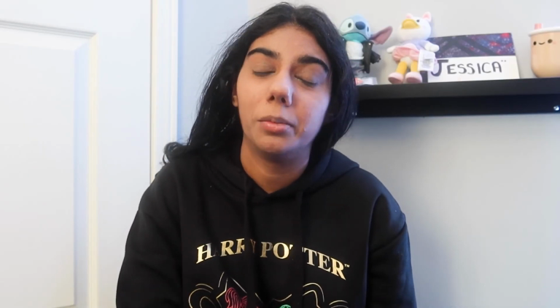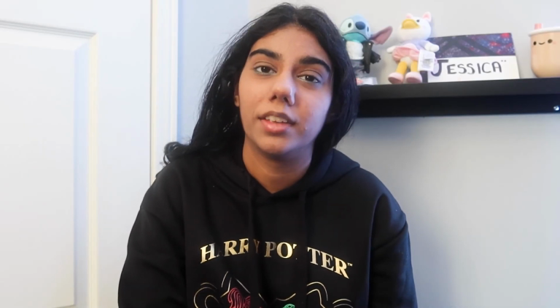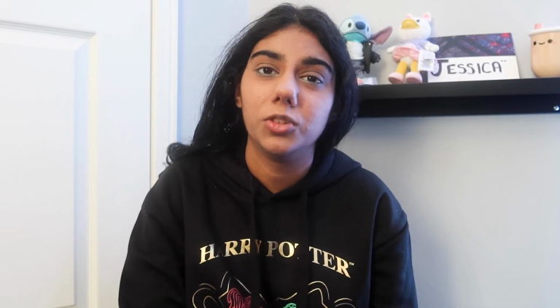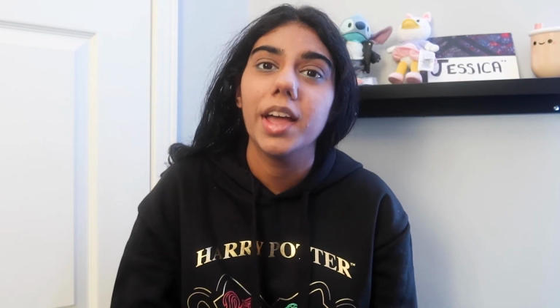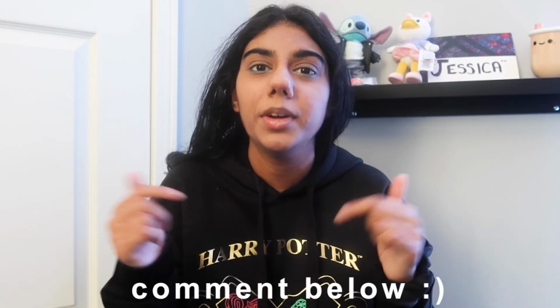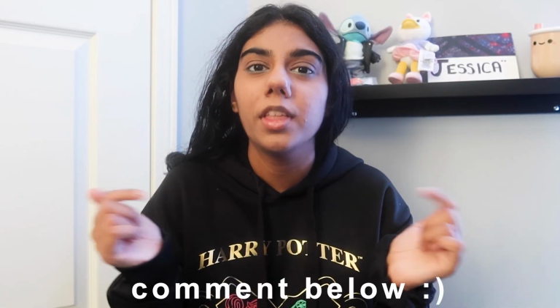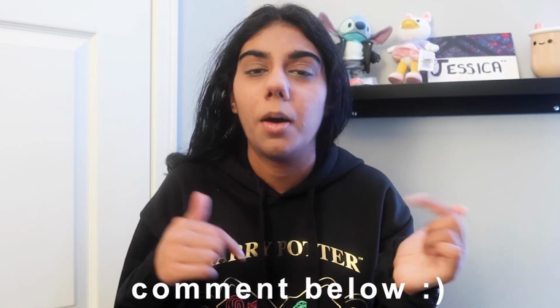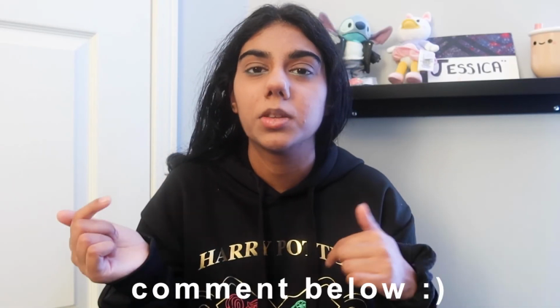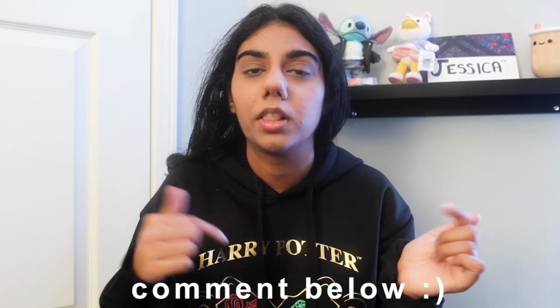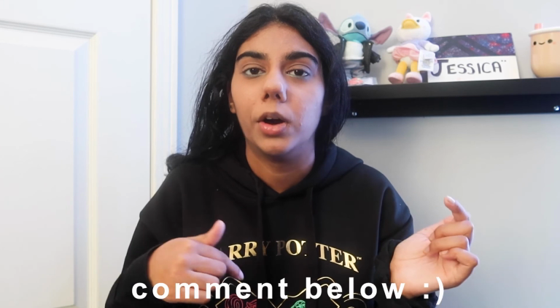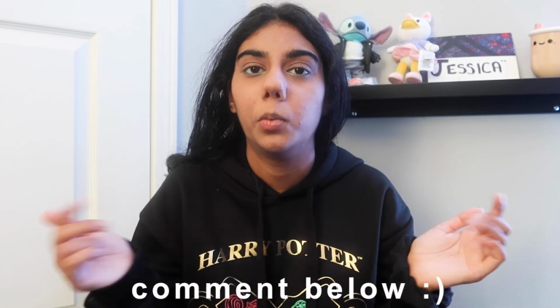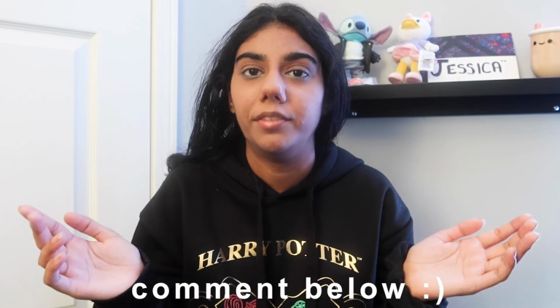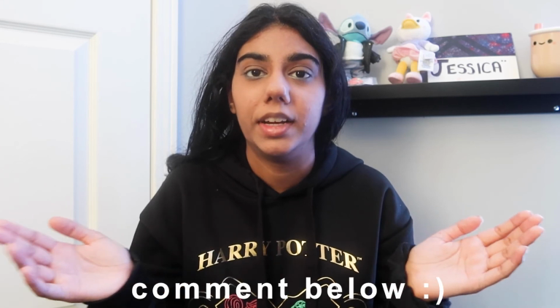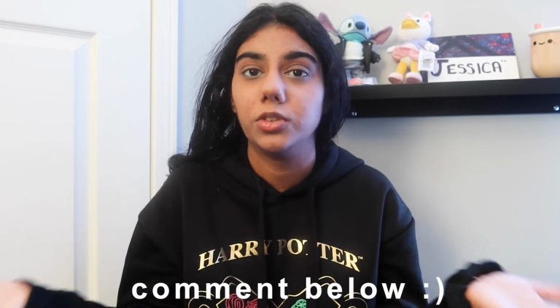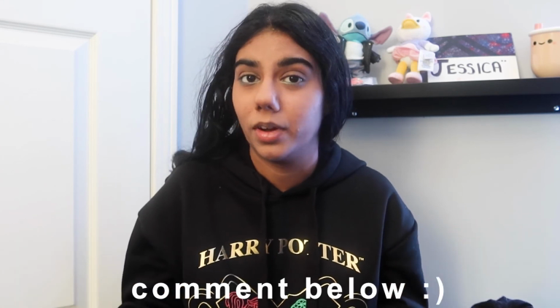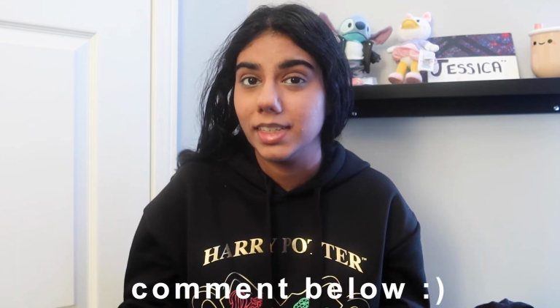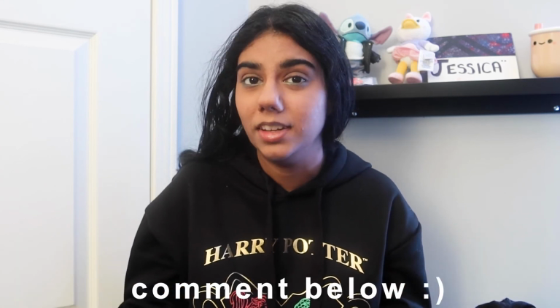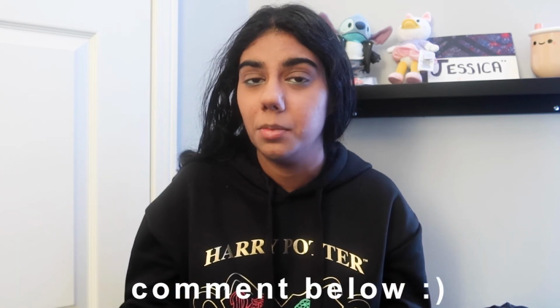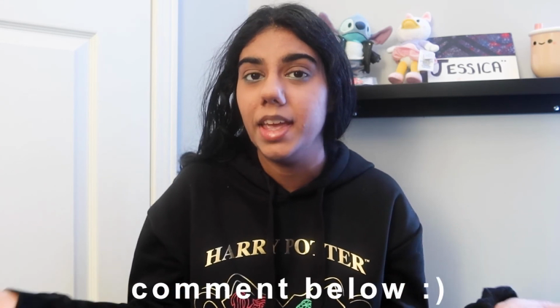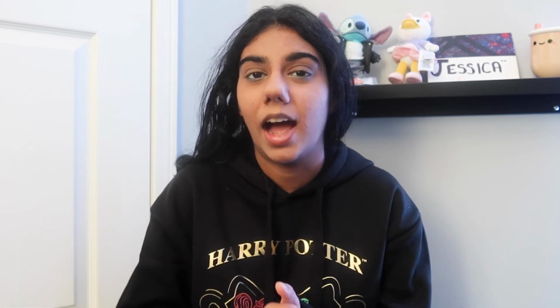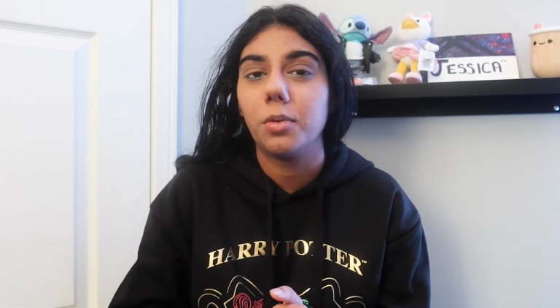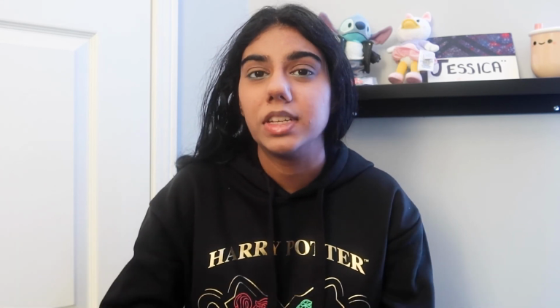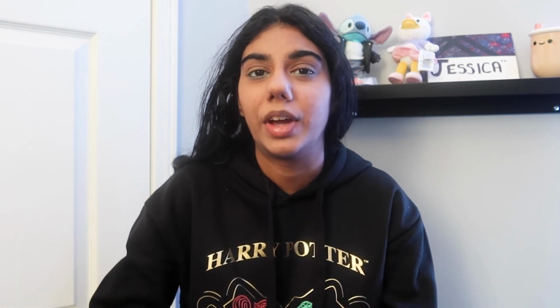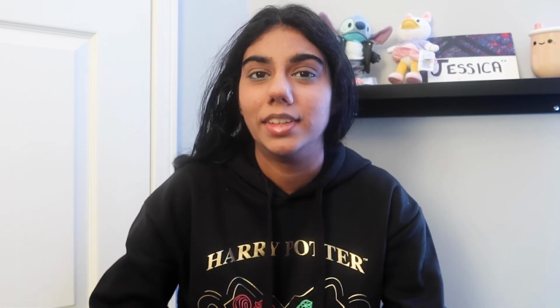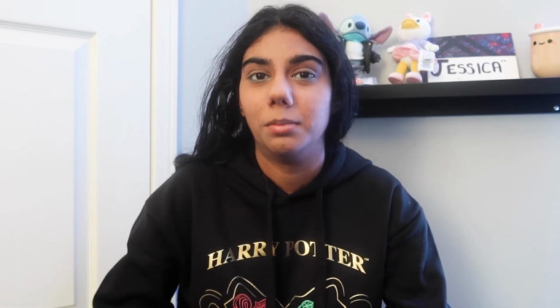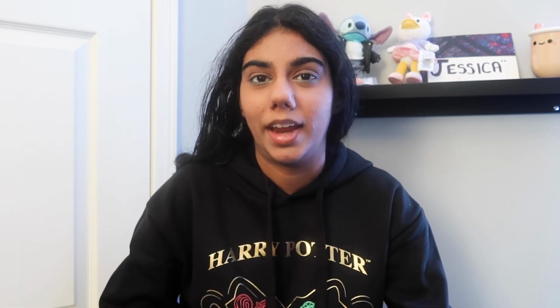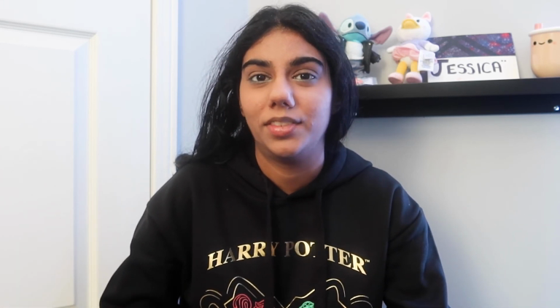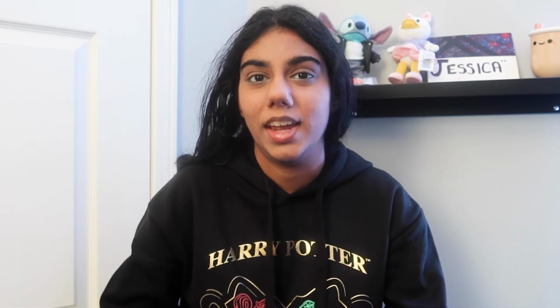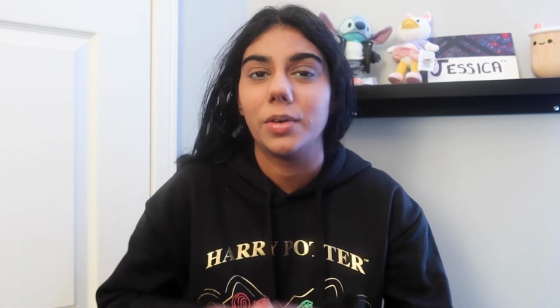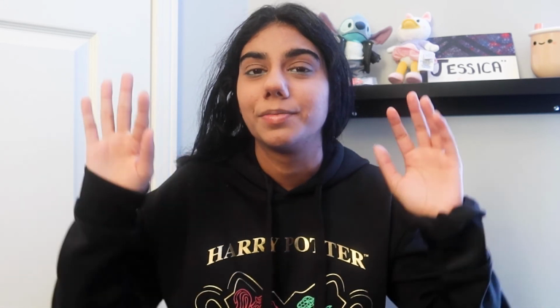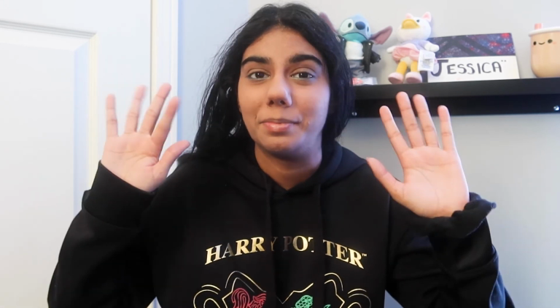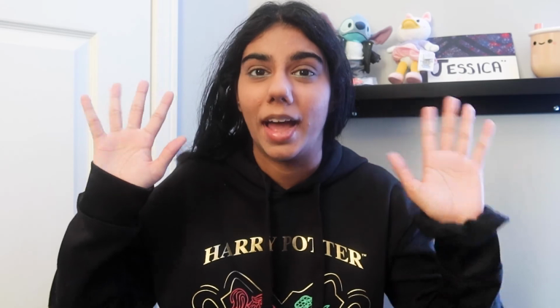I hope you guys enjoyed. Let me know in the comments below what videos you want to see from me, and I will see you guys in my next video. Bye!